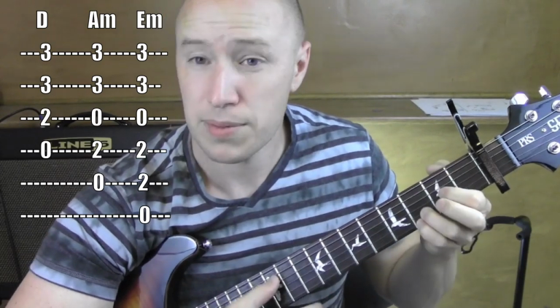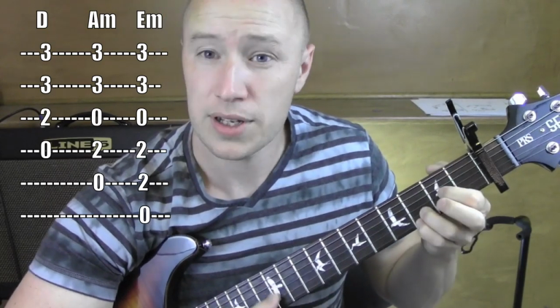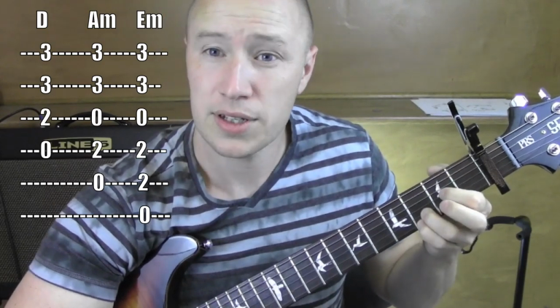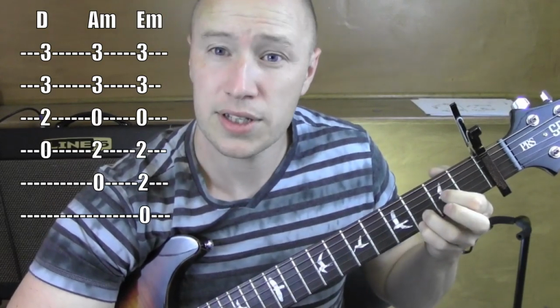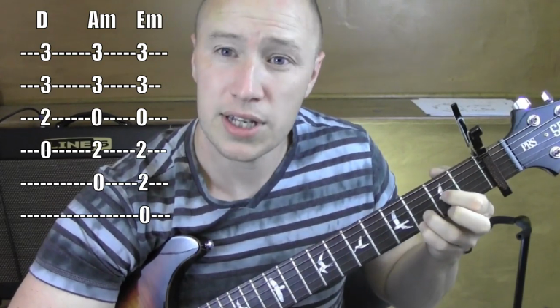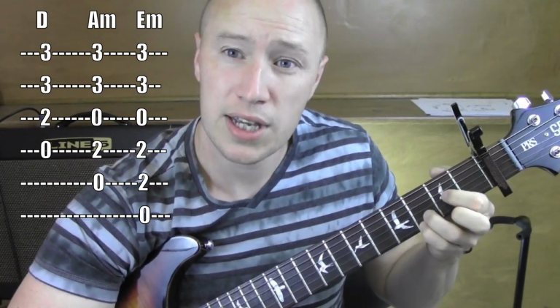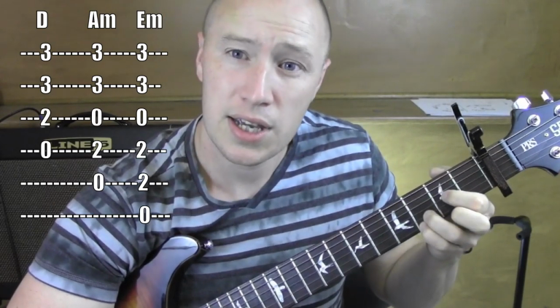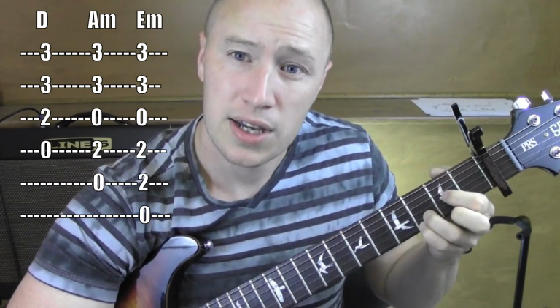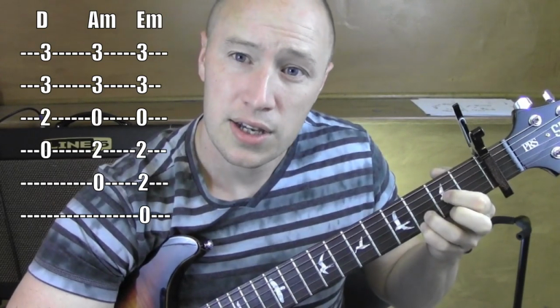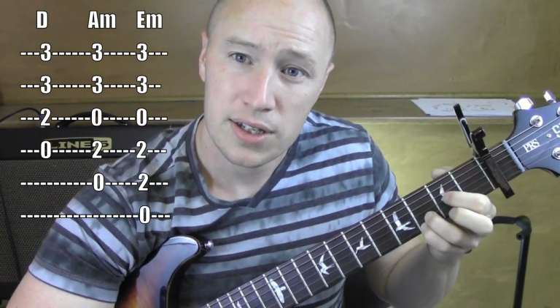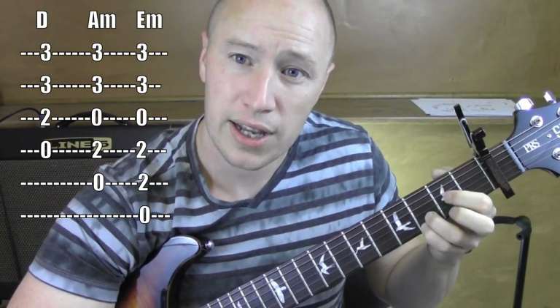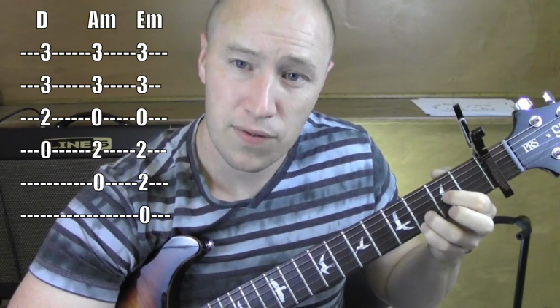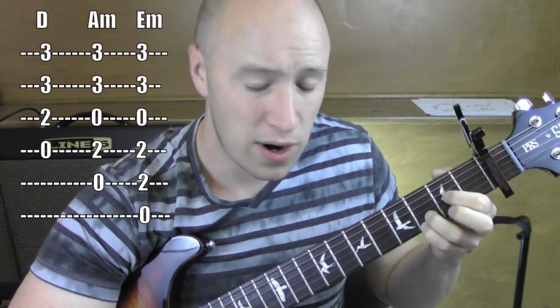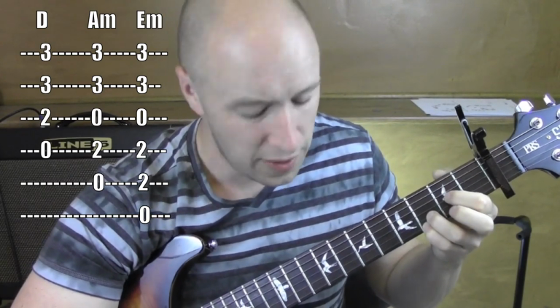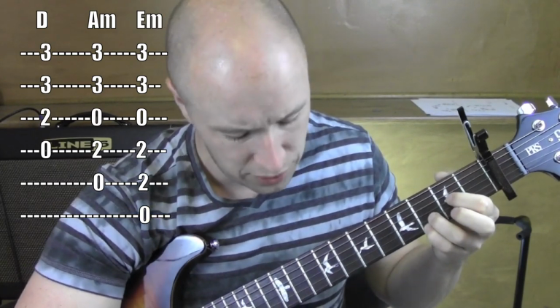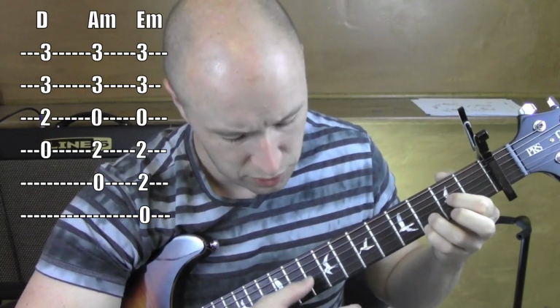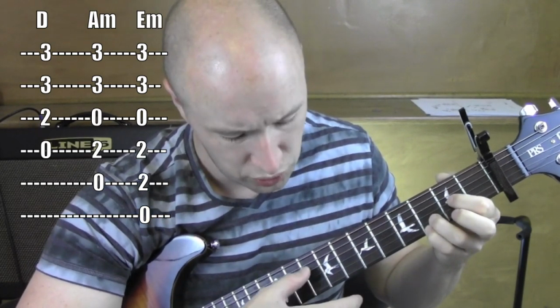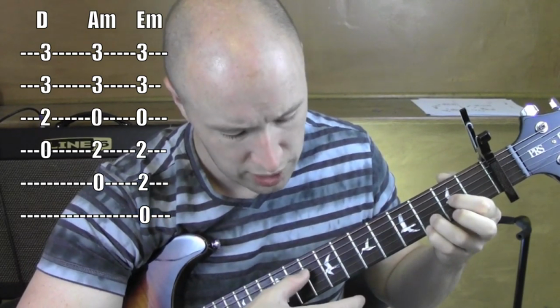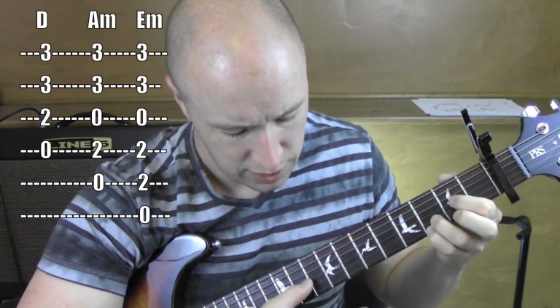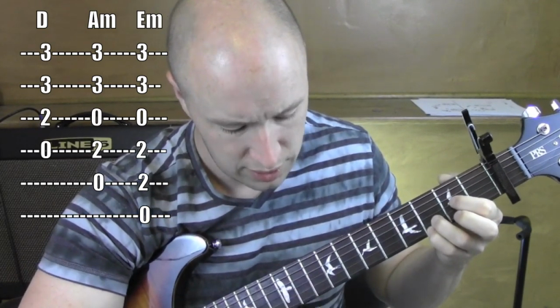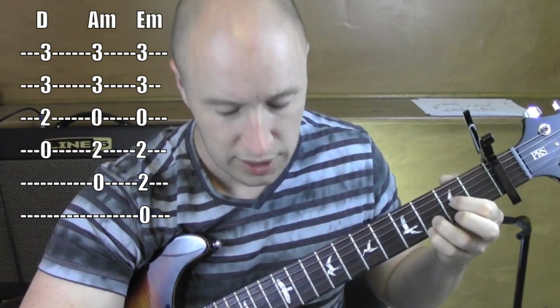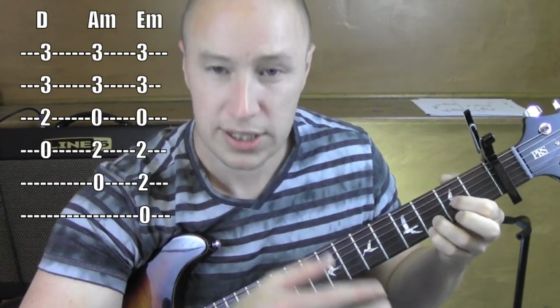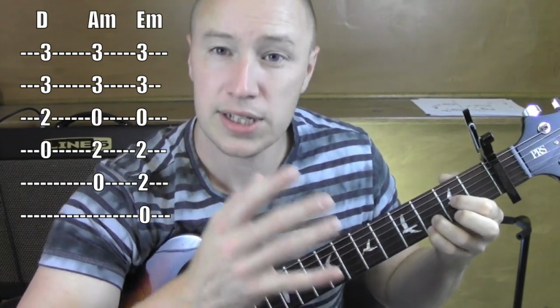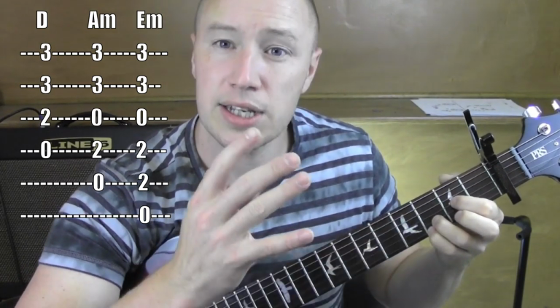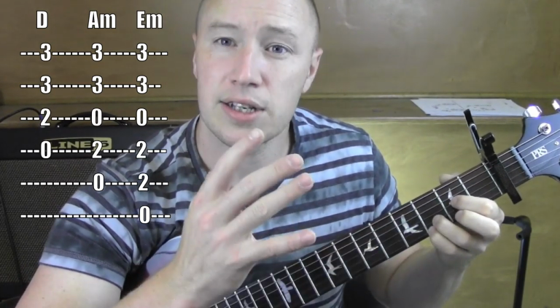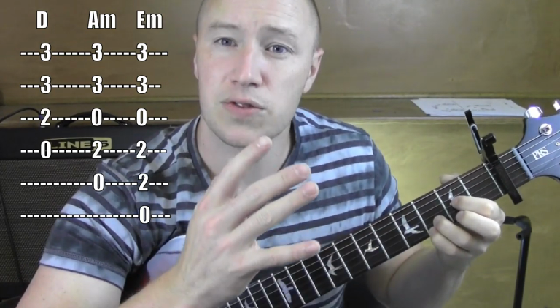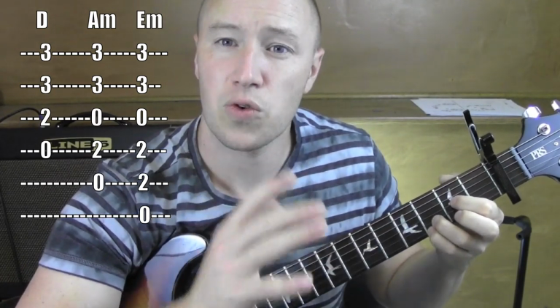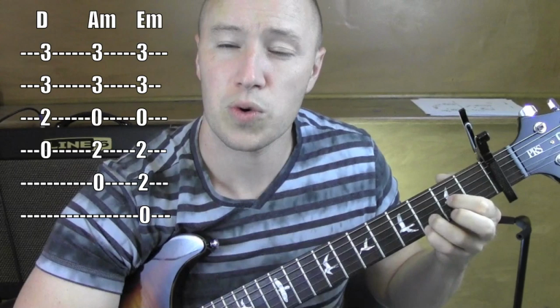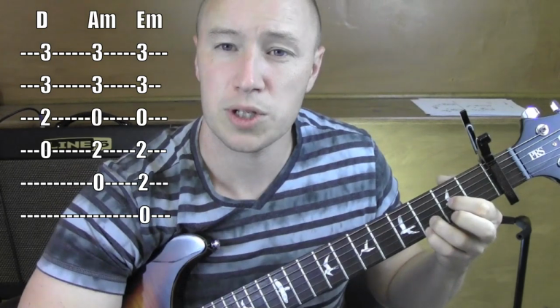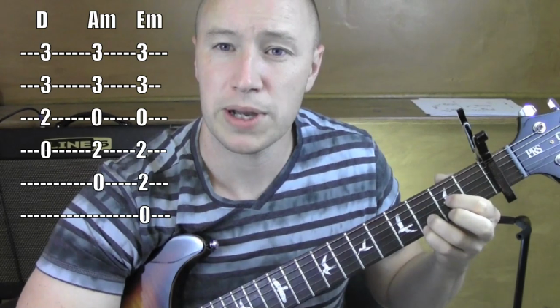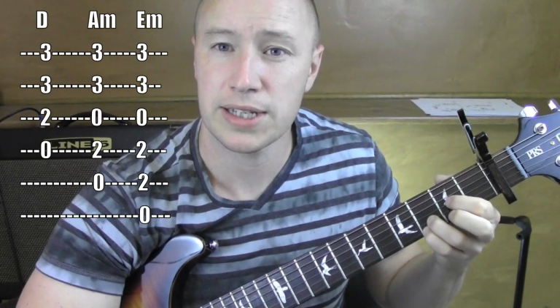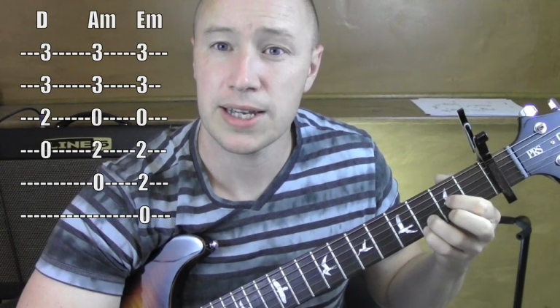Then D — second fret on that third string. It's a D sus four, works with my D.